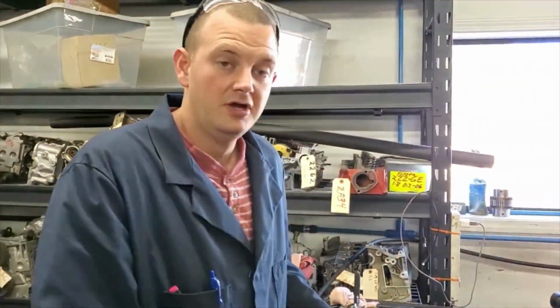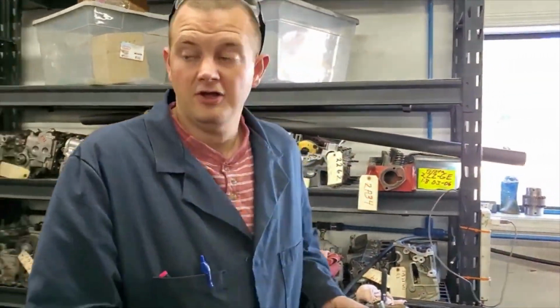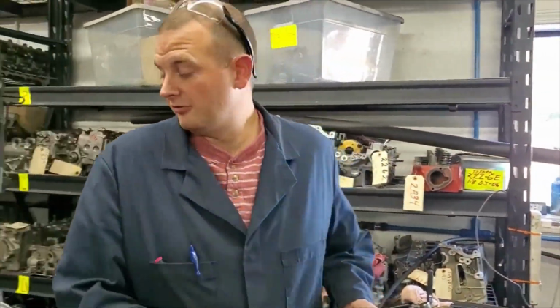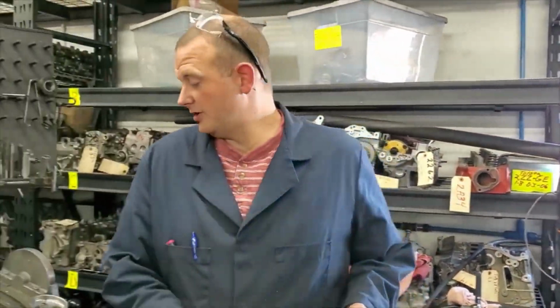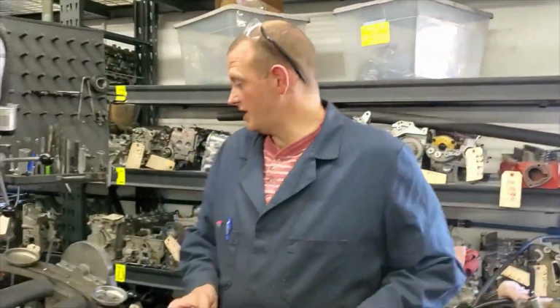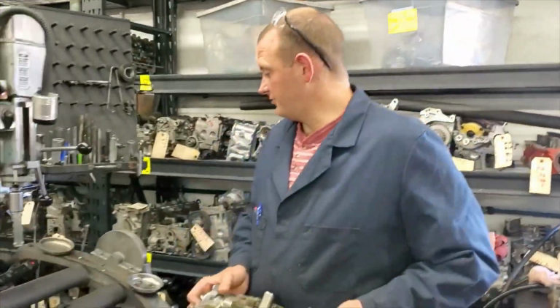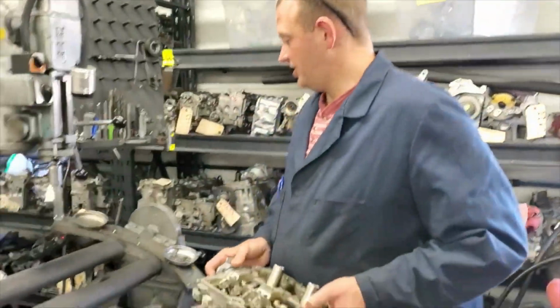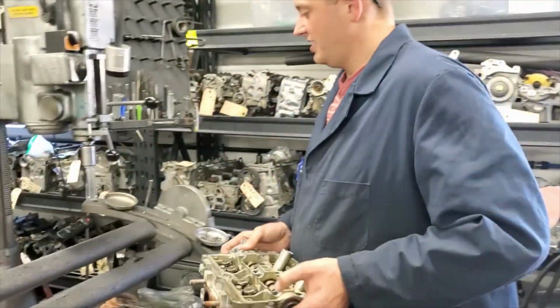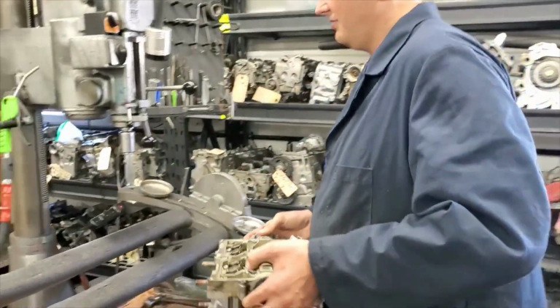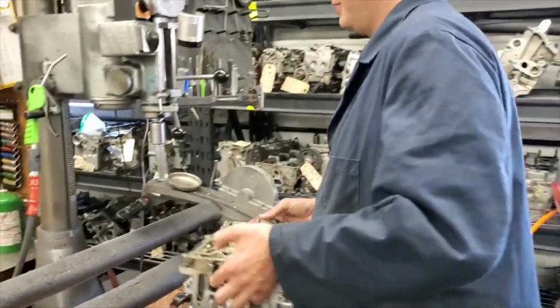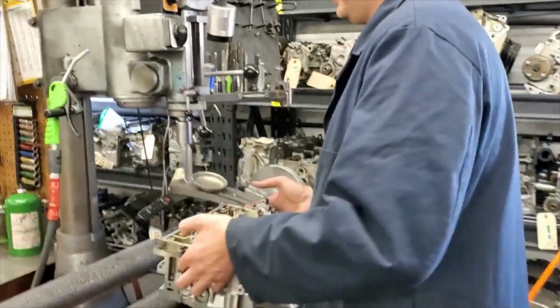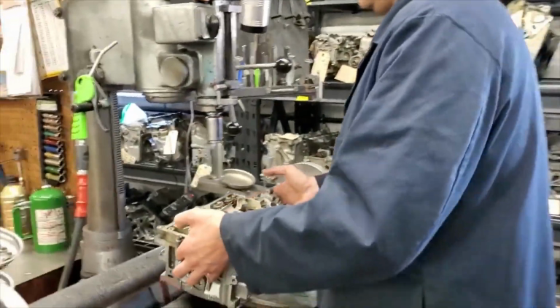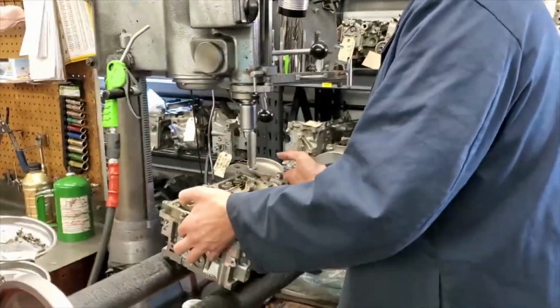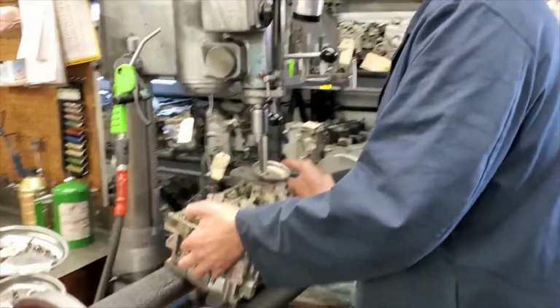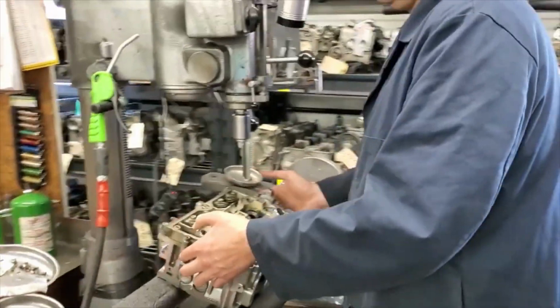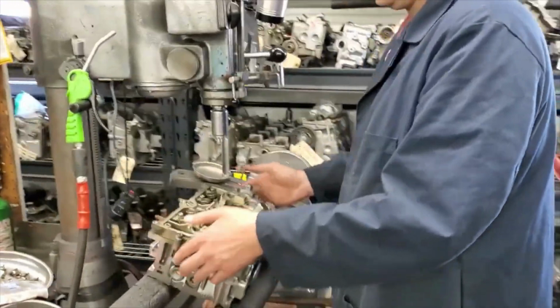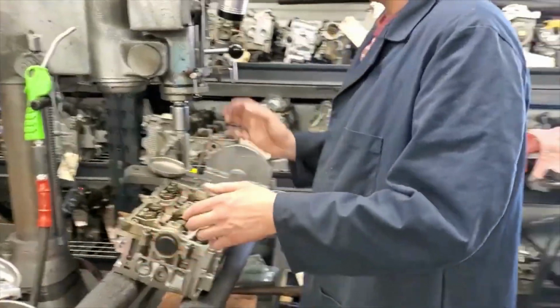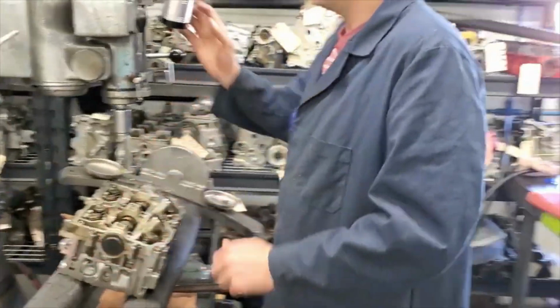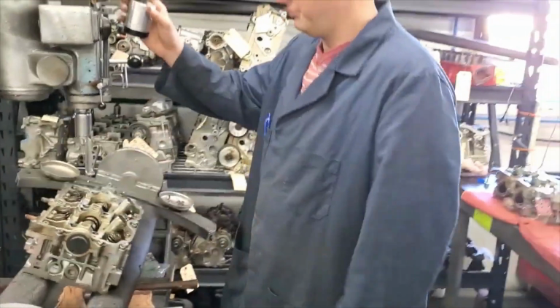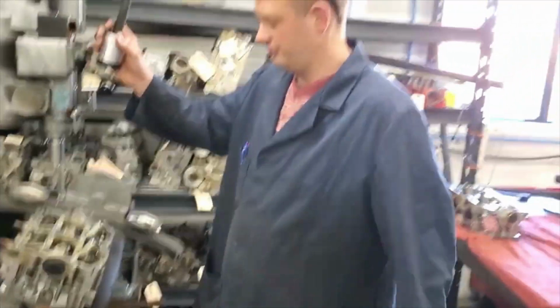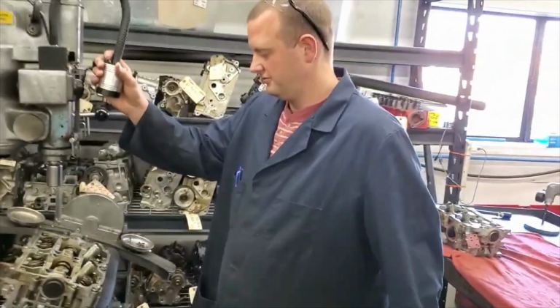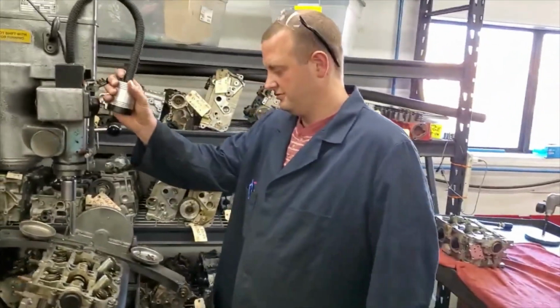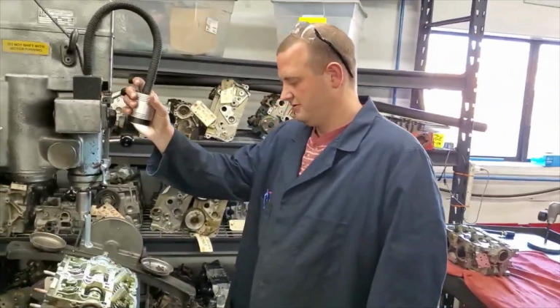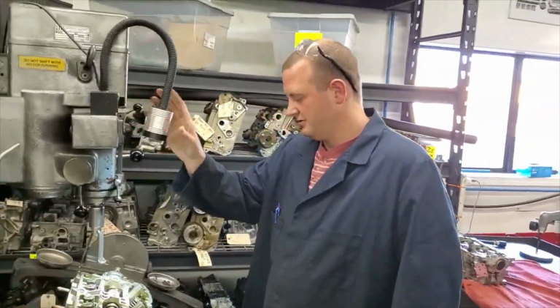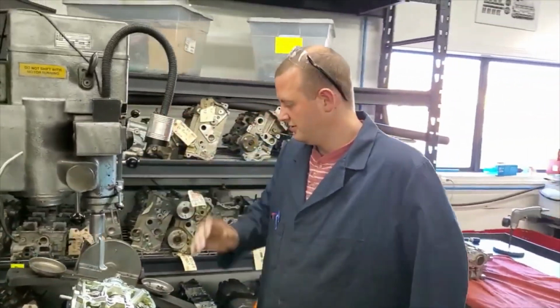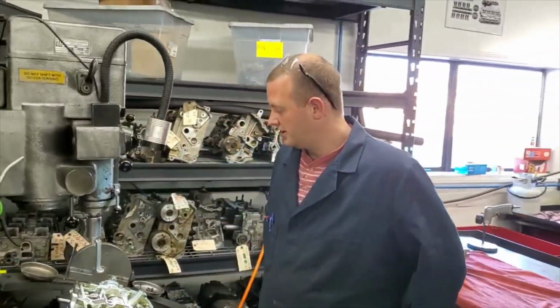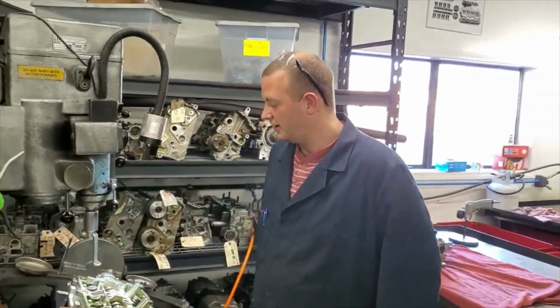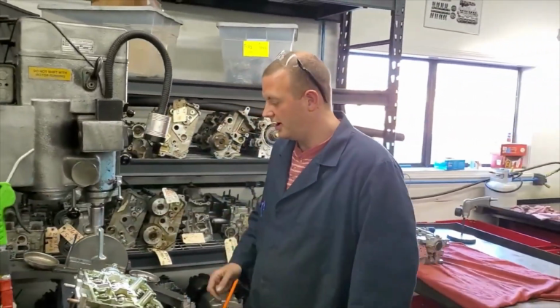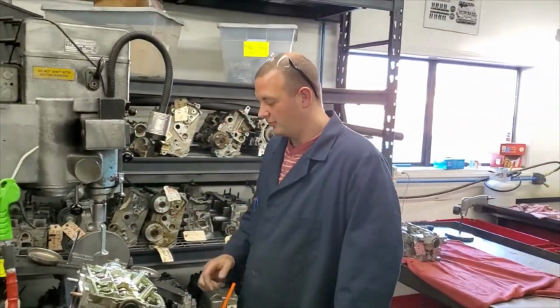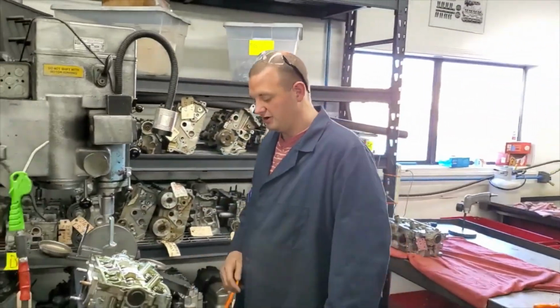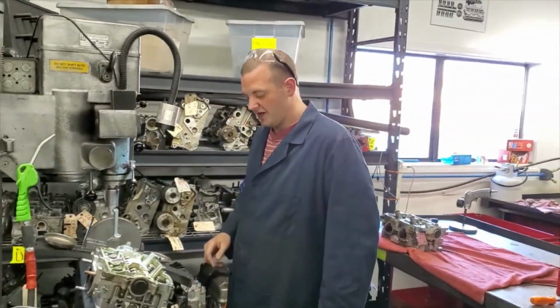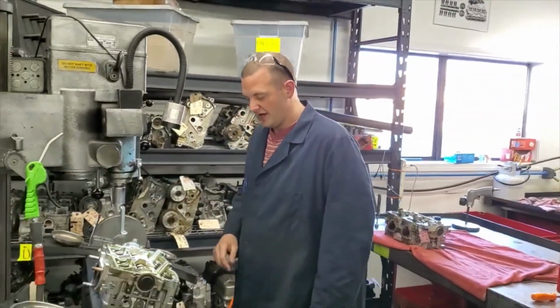Over here we've got our machine where we take out our keepers, and we're going to do that now.